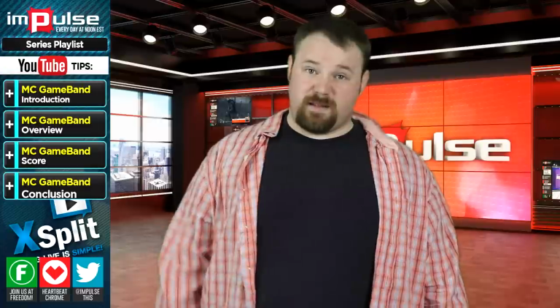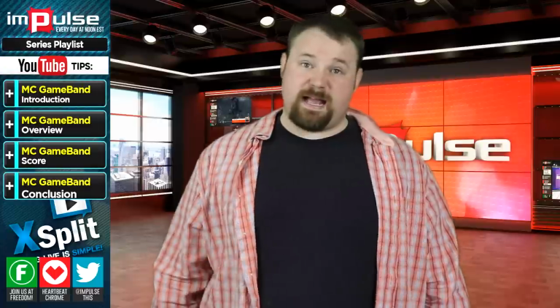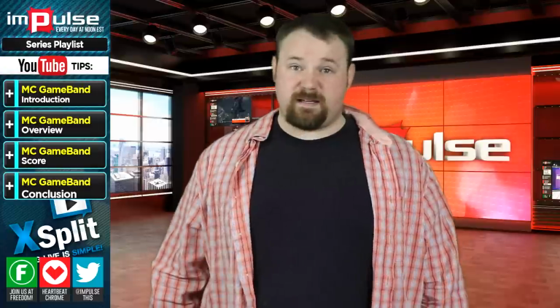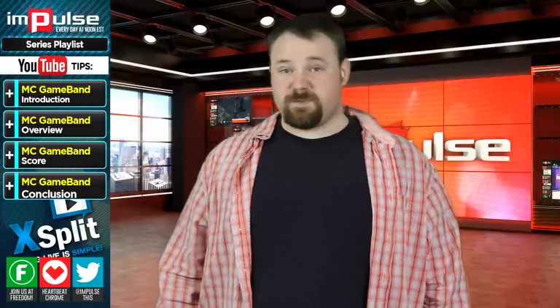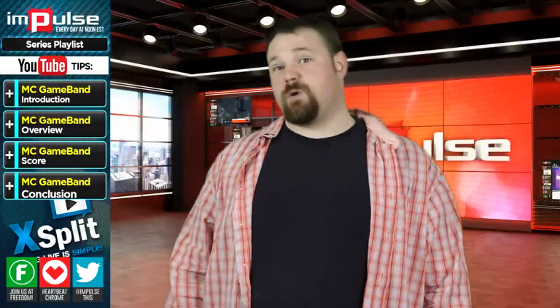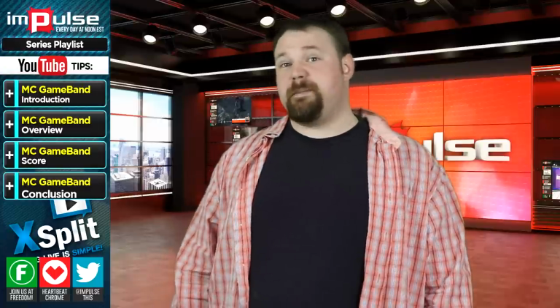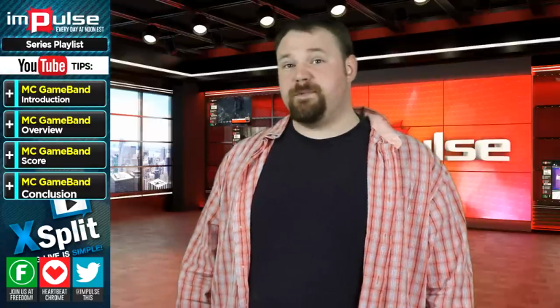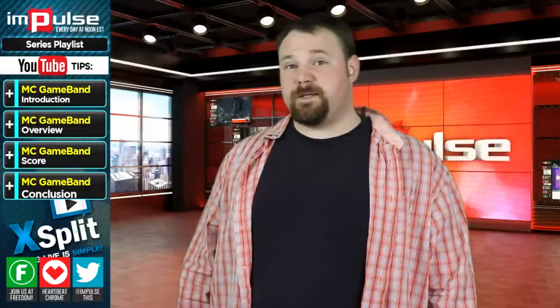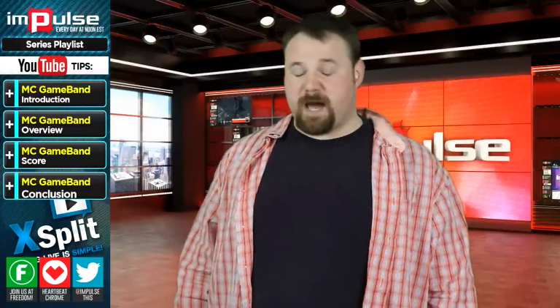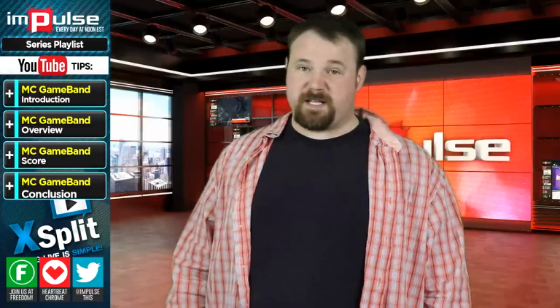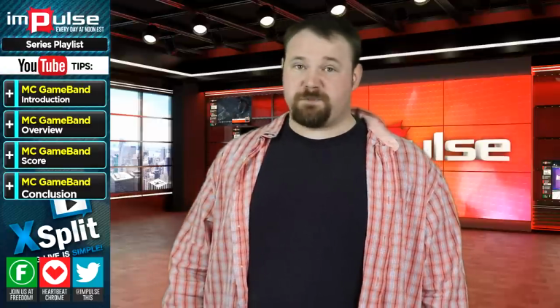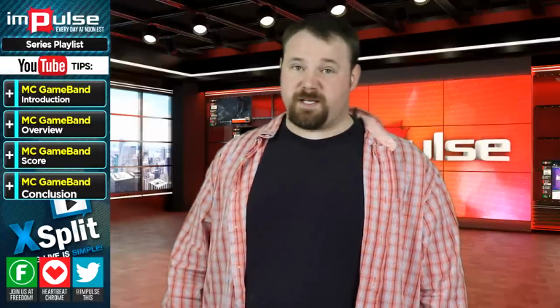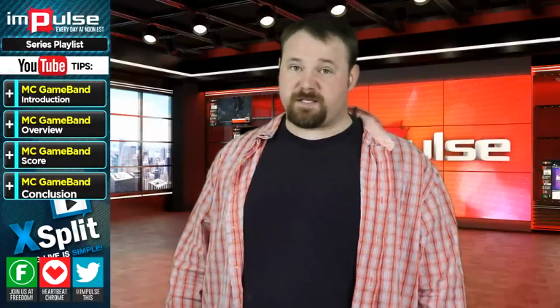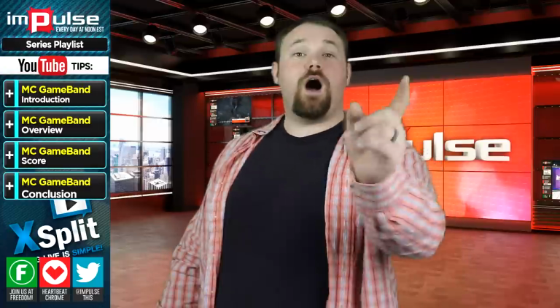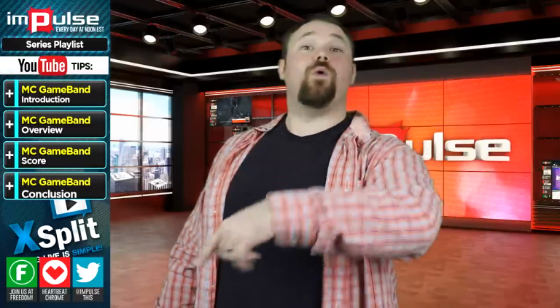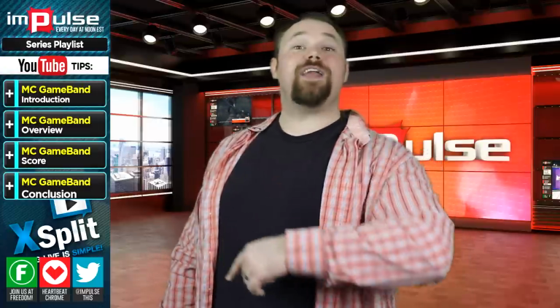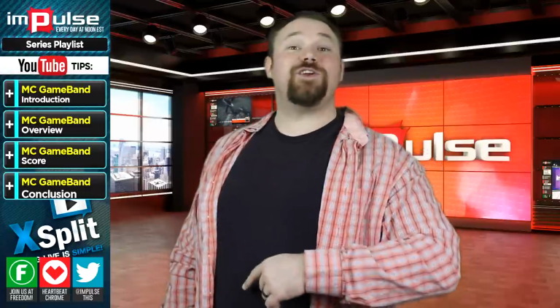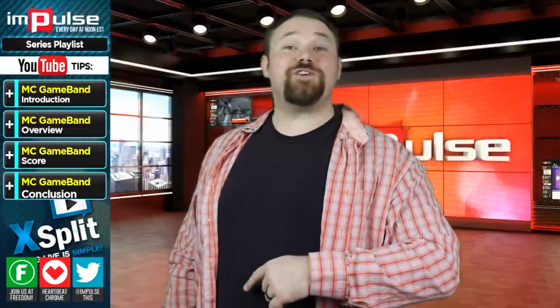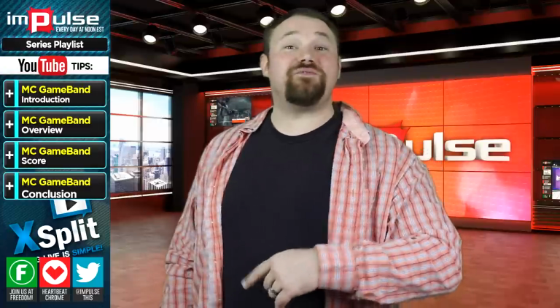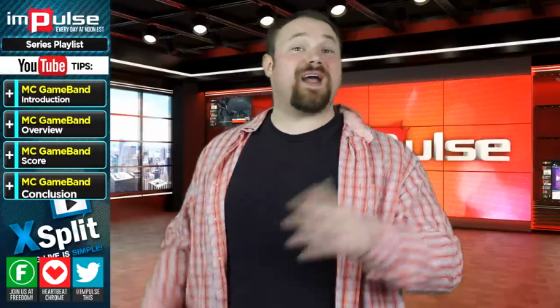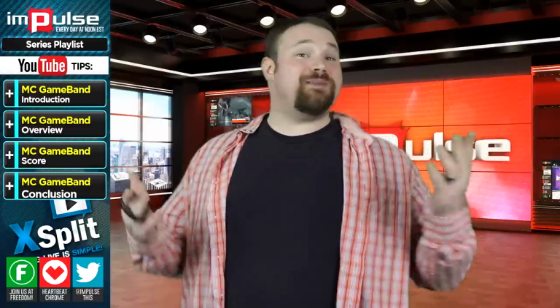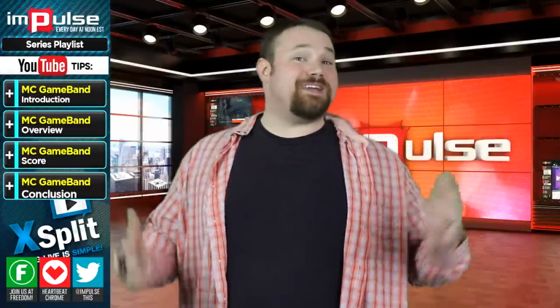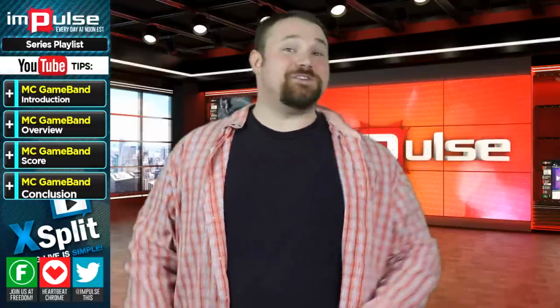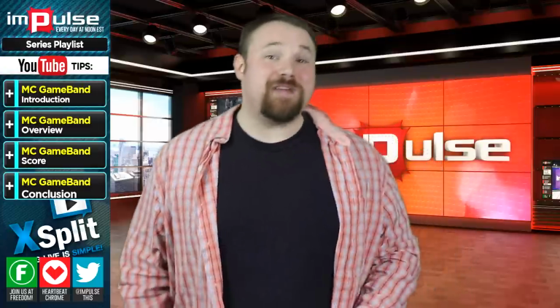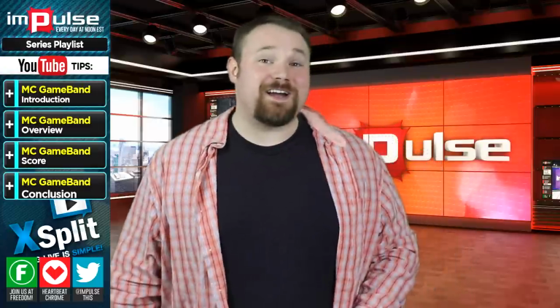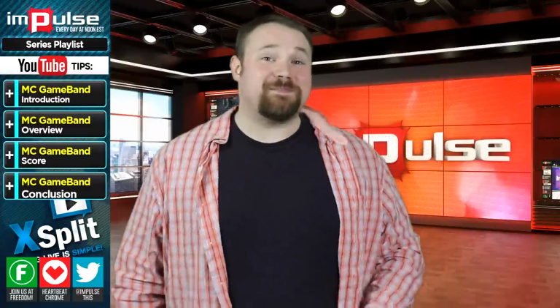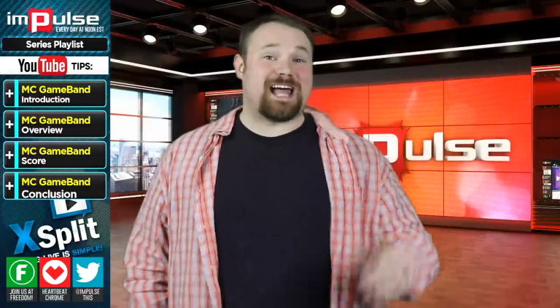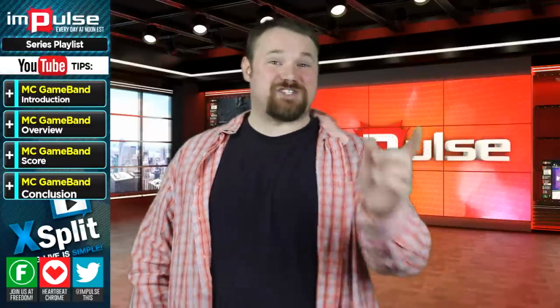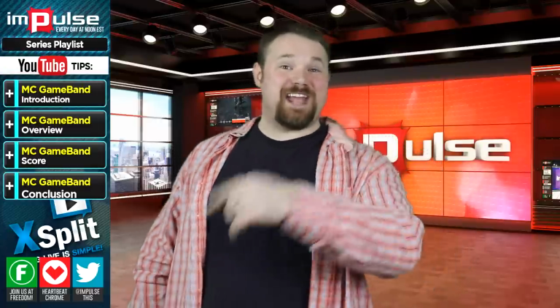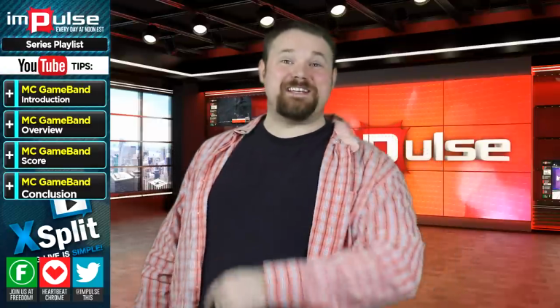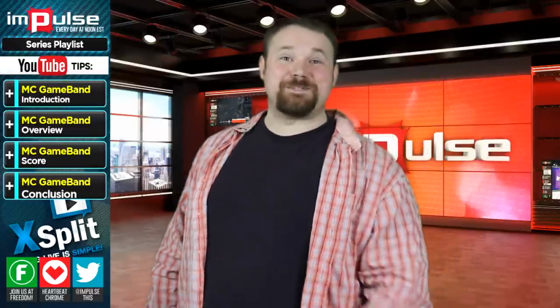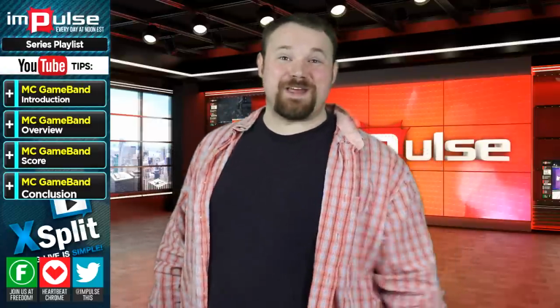Like, subscribe, comments please. And you can also find me at youtube.com/anthonysmith.